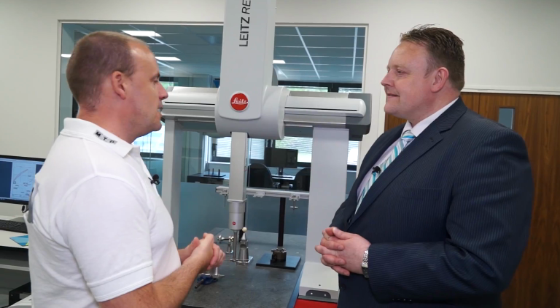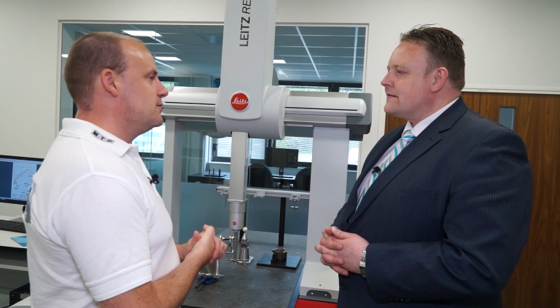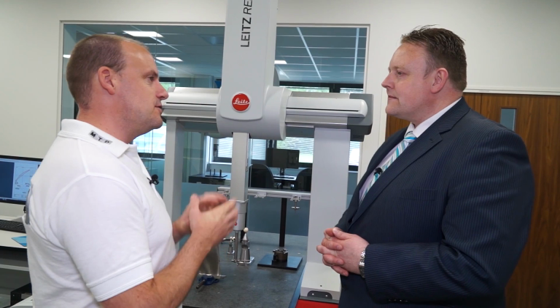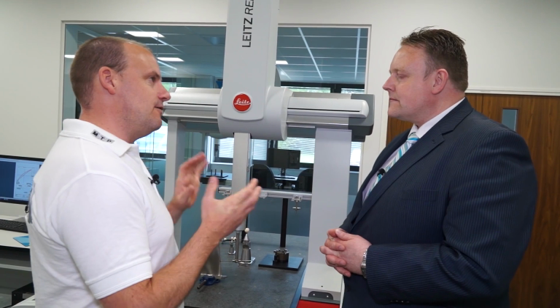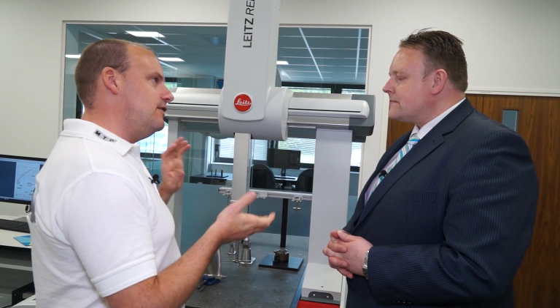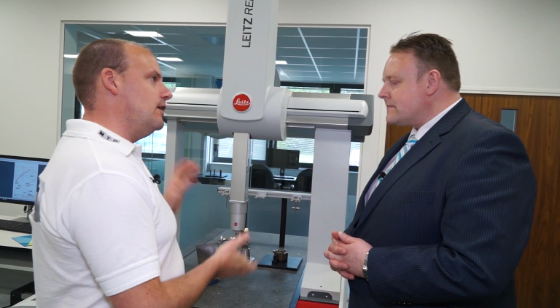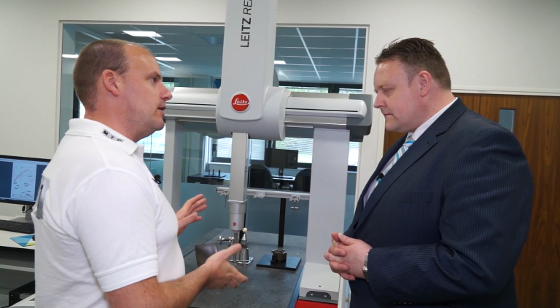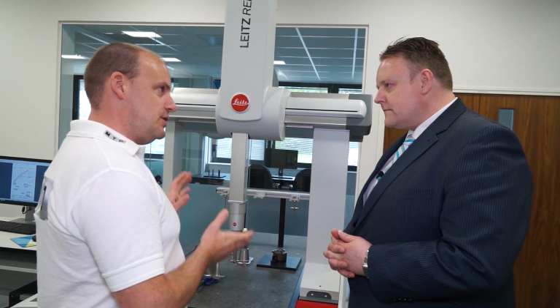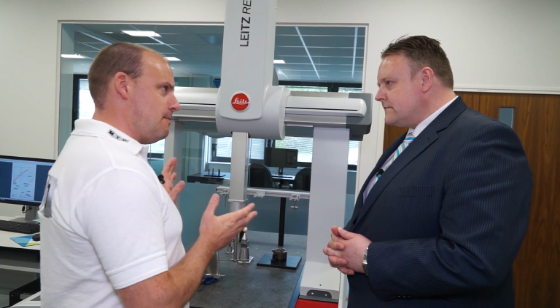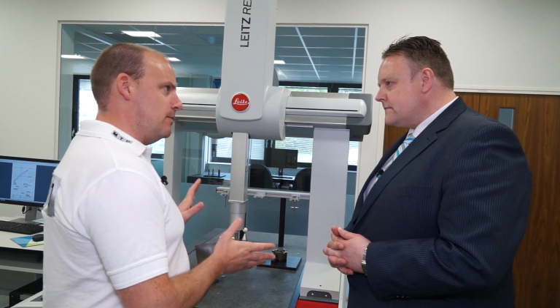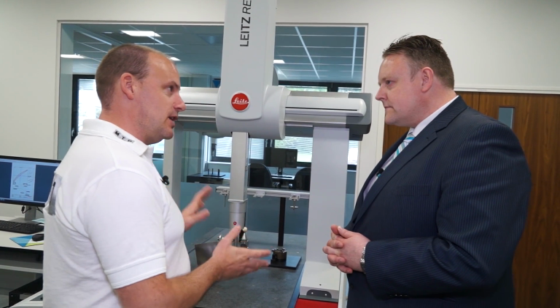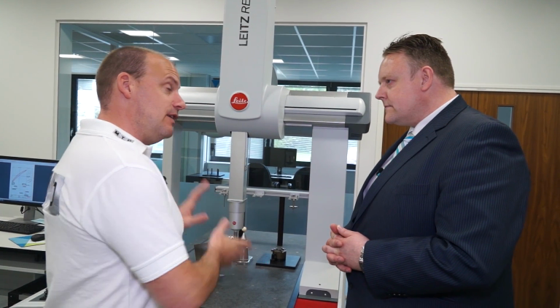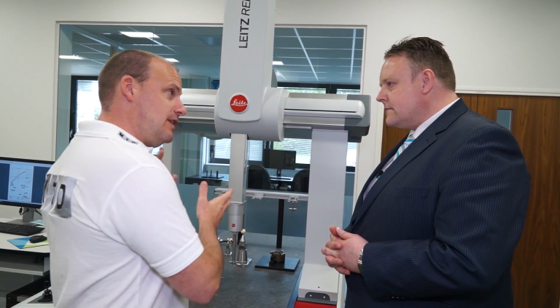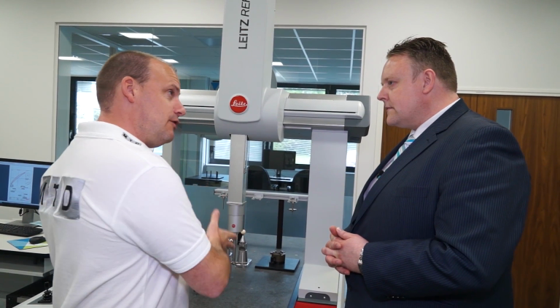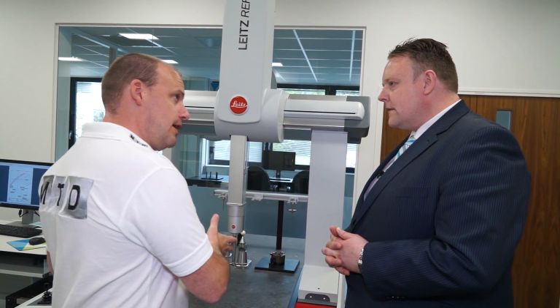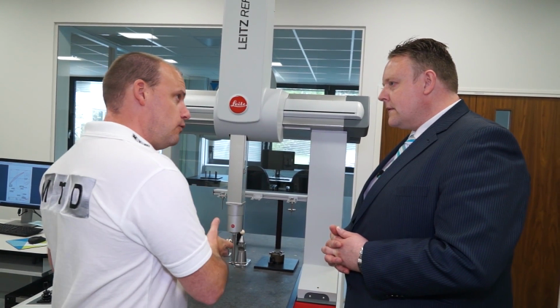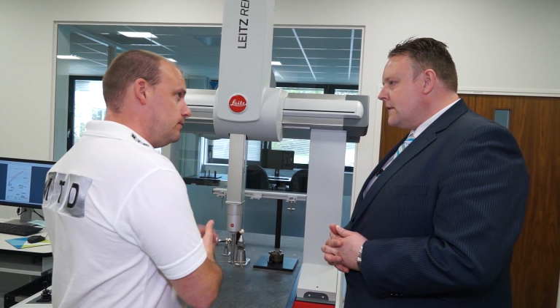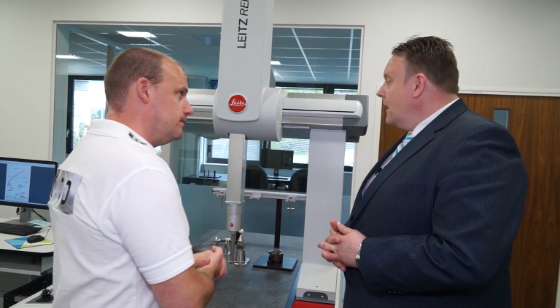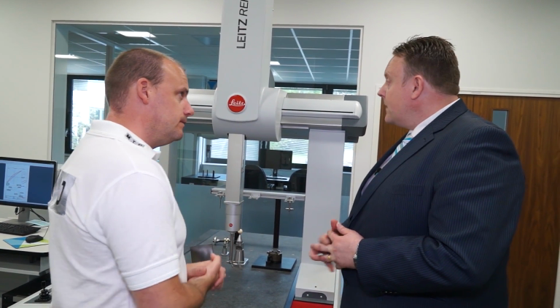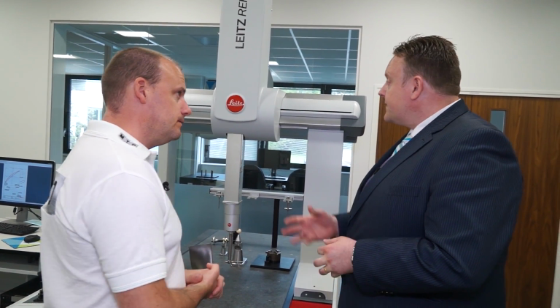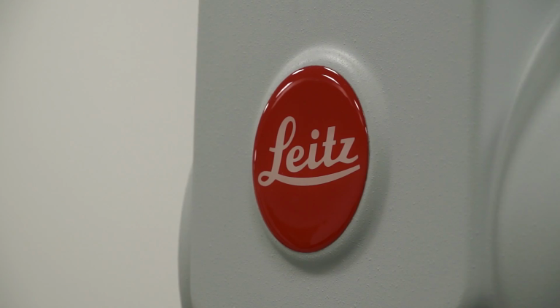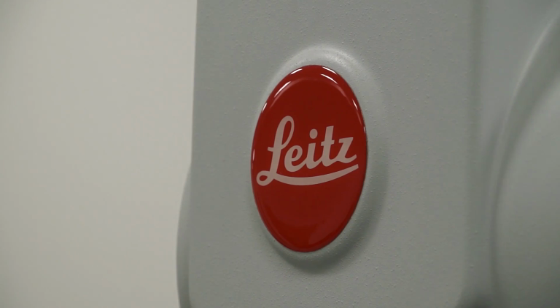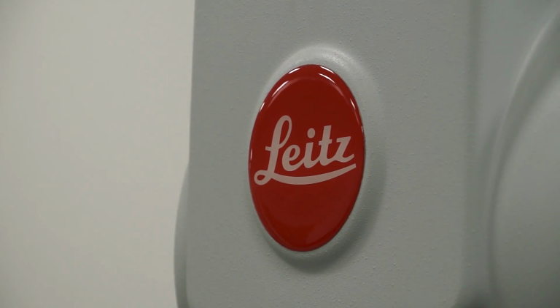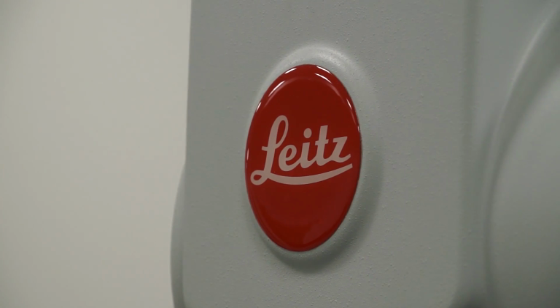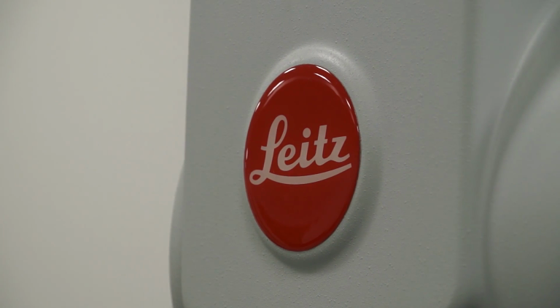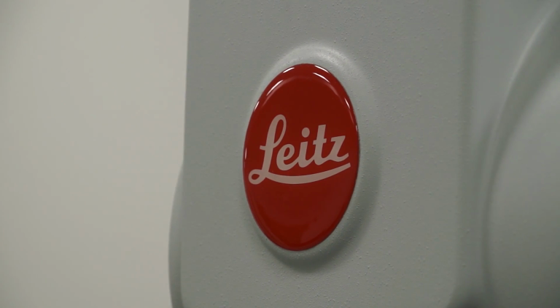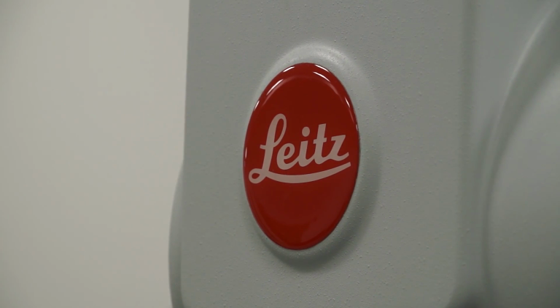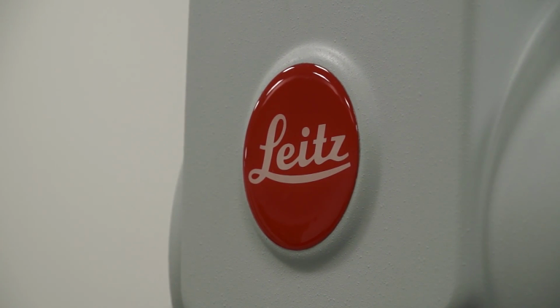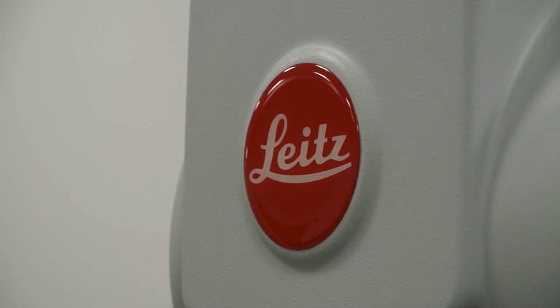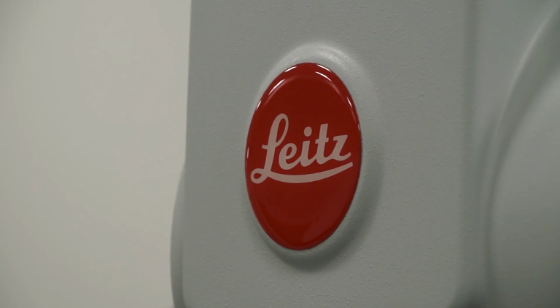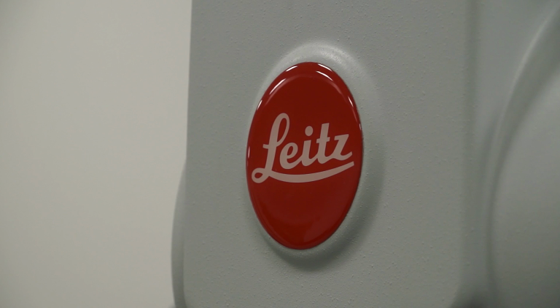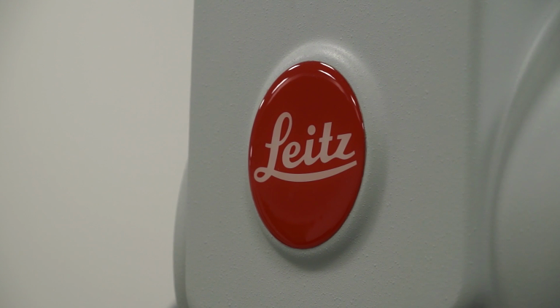So Steve, this is the Lights CMM machine — this is the entry level? Well, this is the entry level Lights machine that we do.